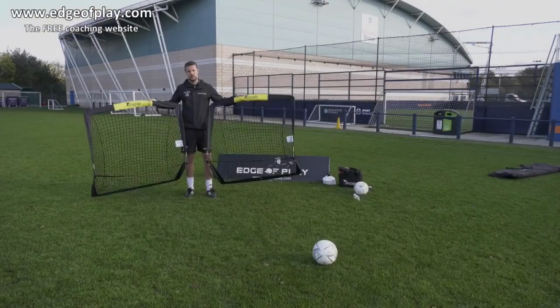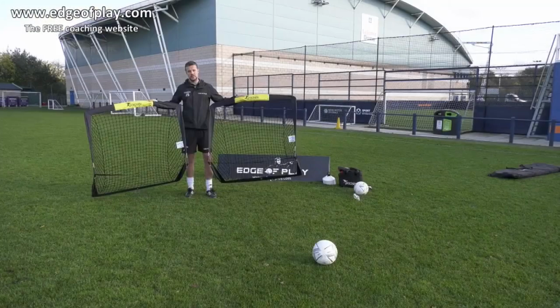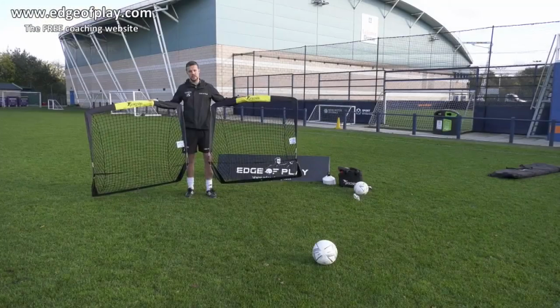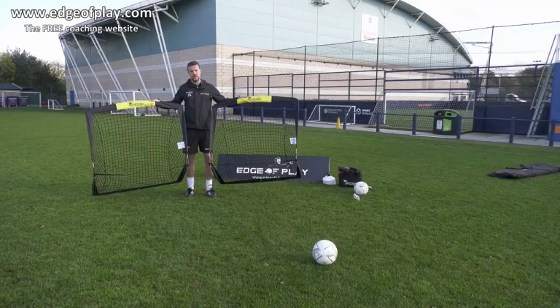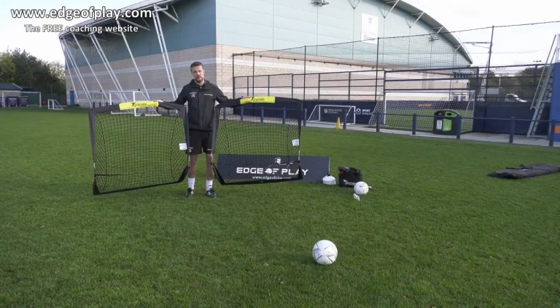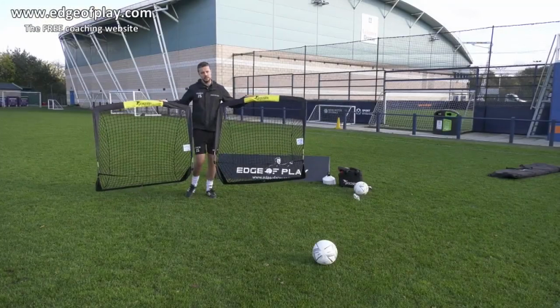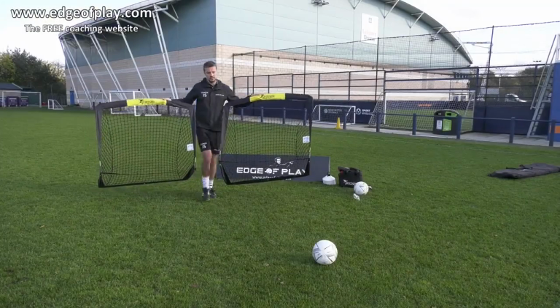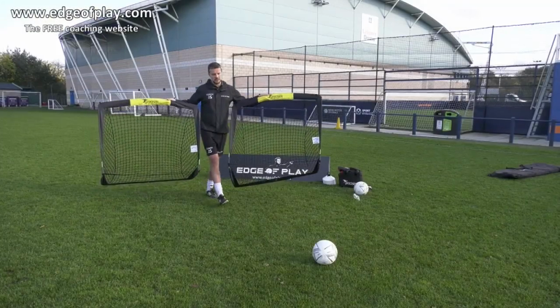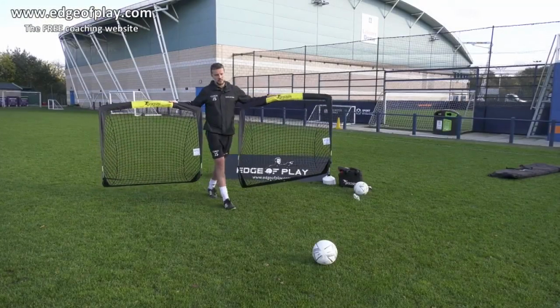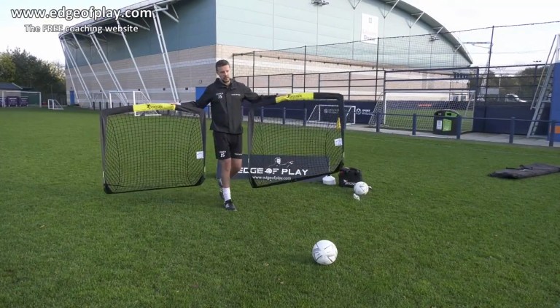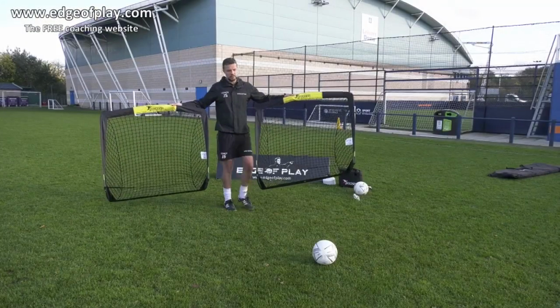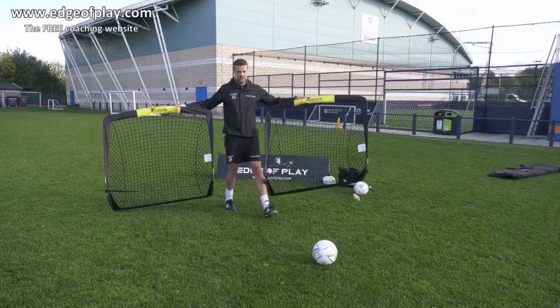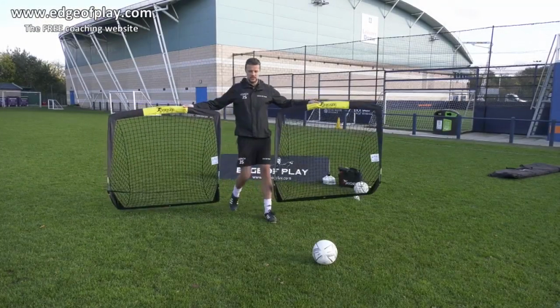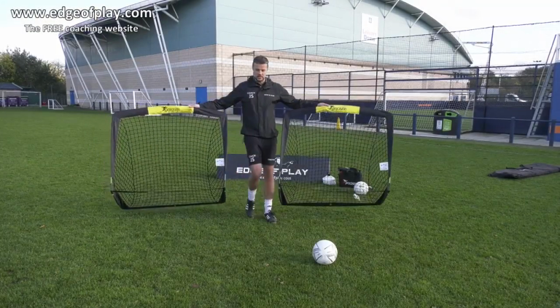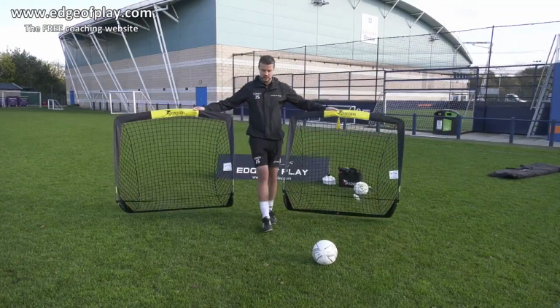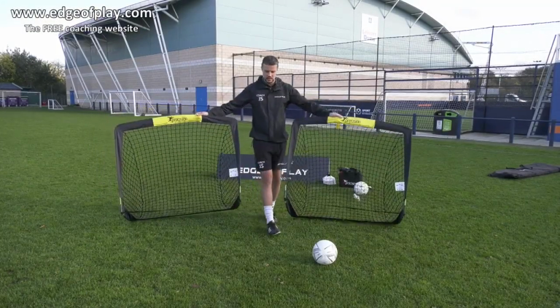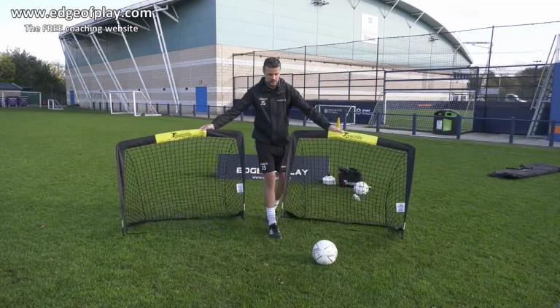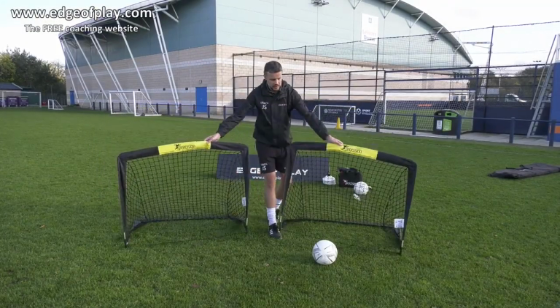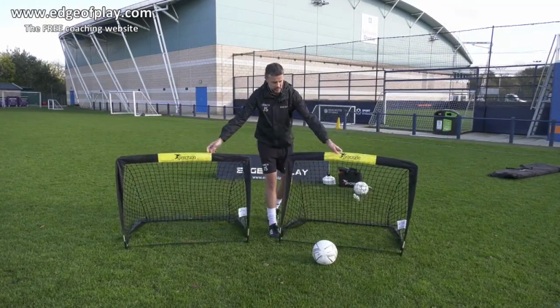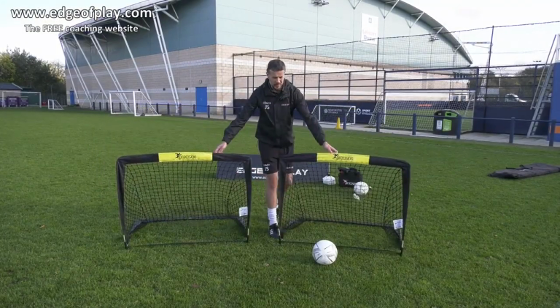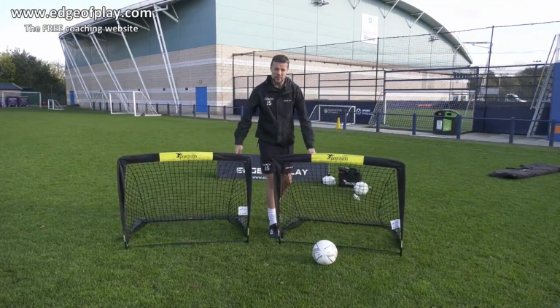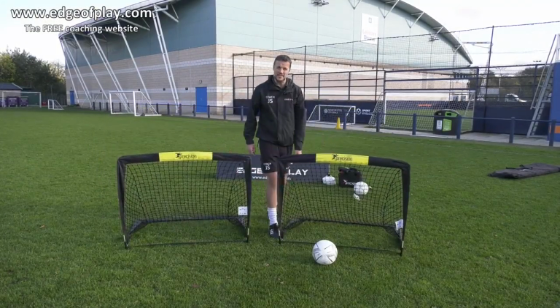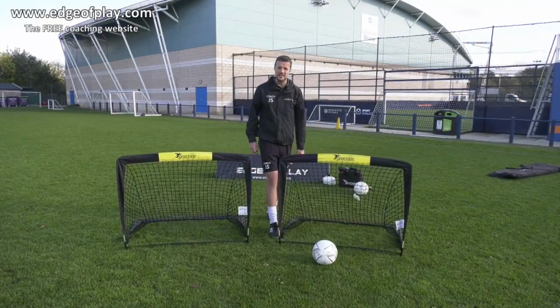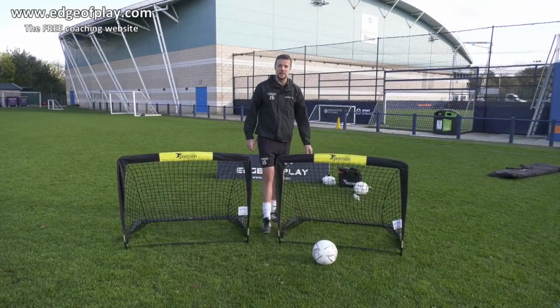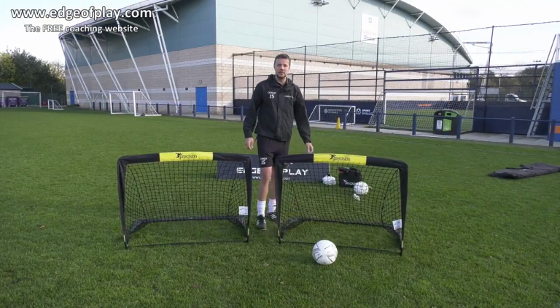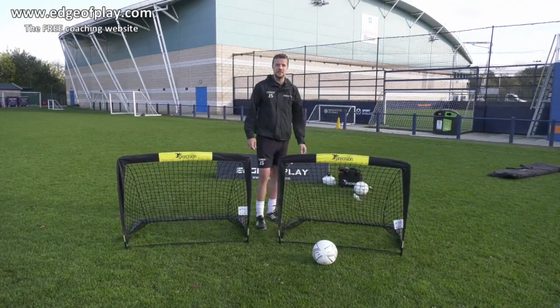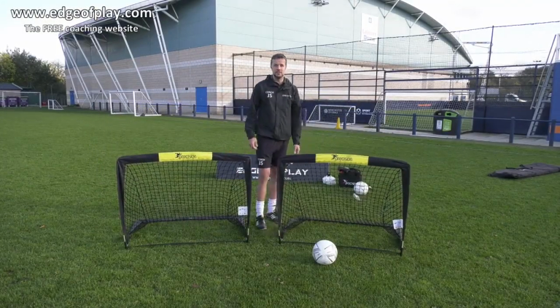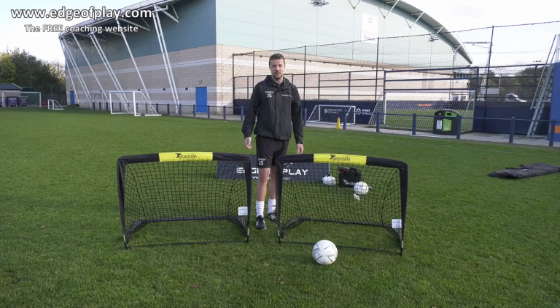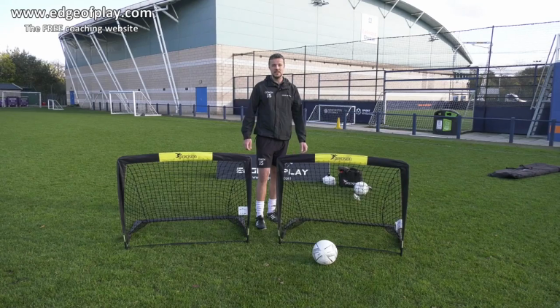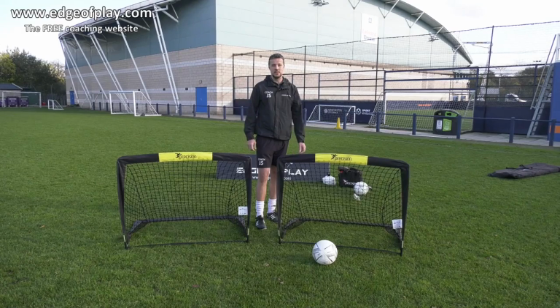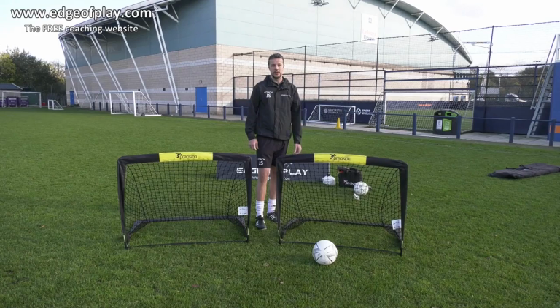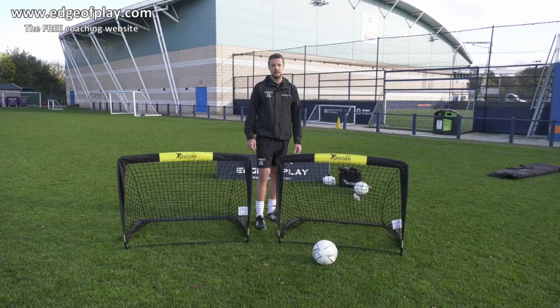Because they're so light, they're easy to move around for your sessions. And one of the best things about them is they're really easy to put down.